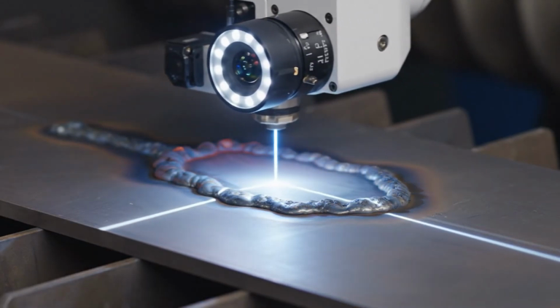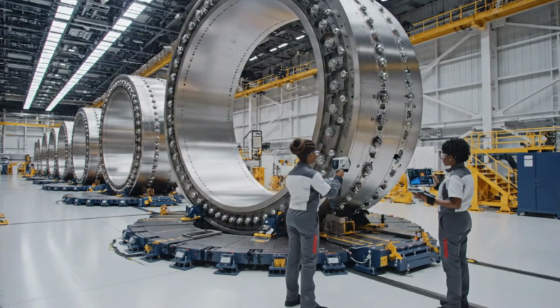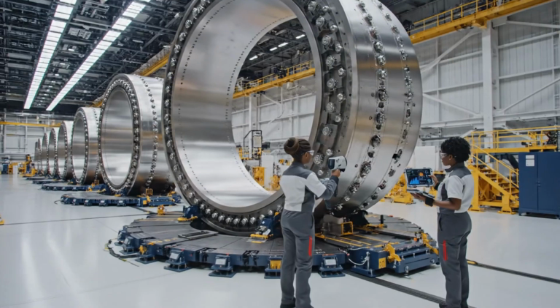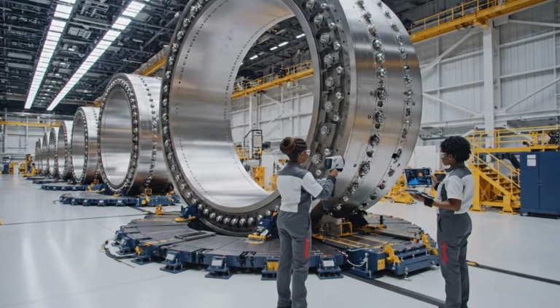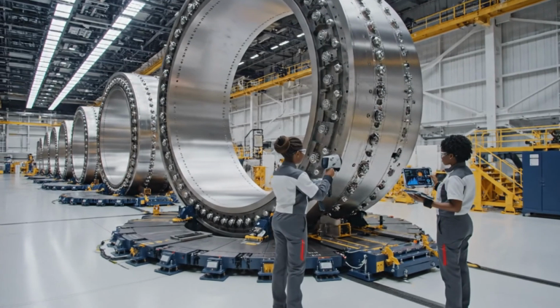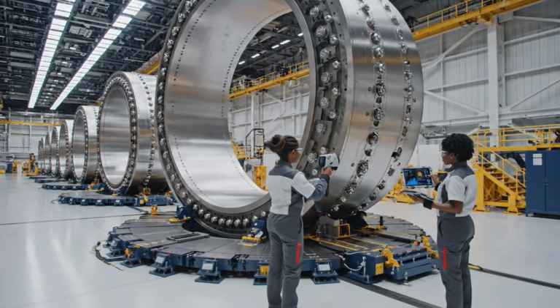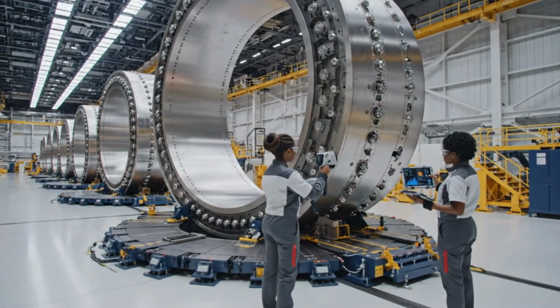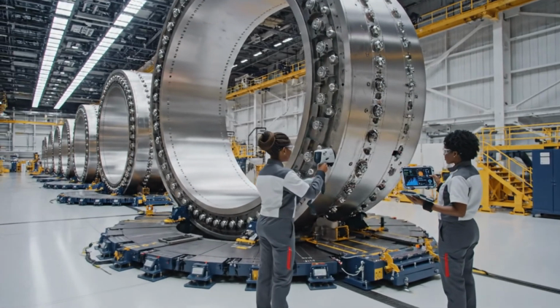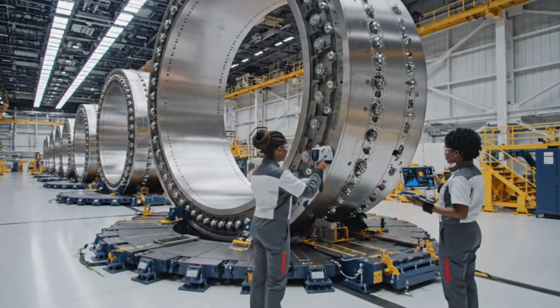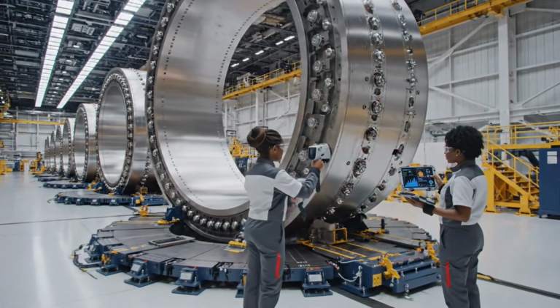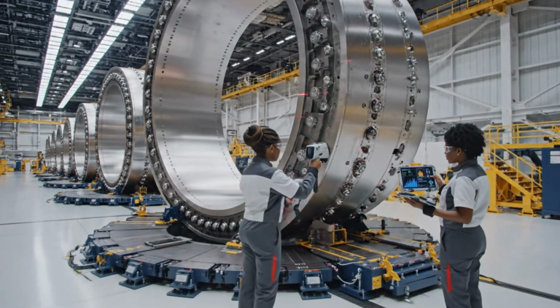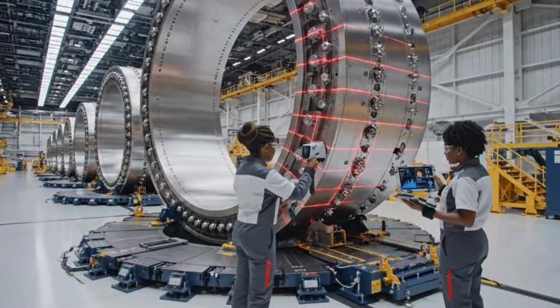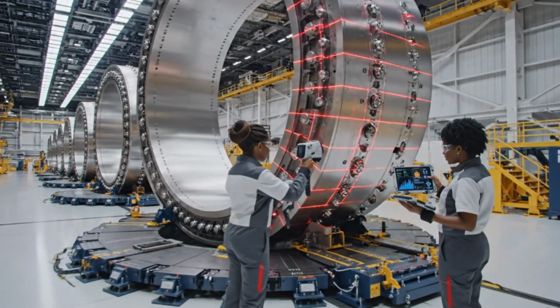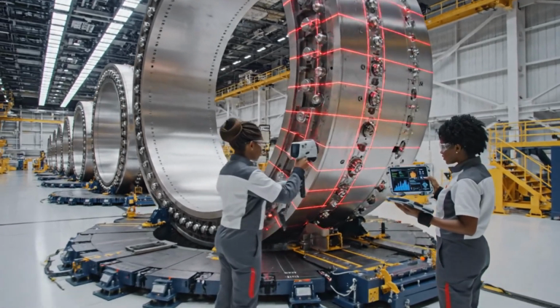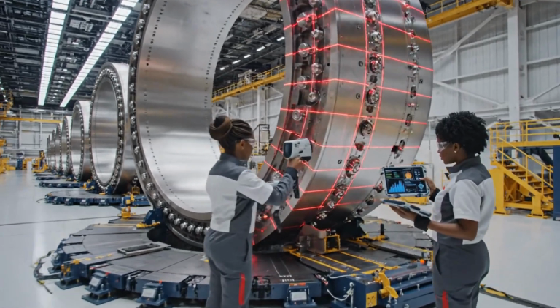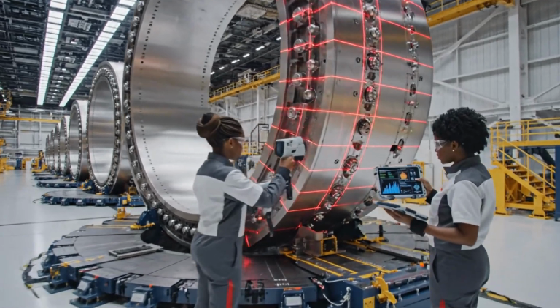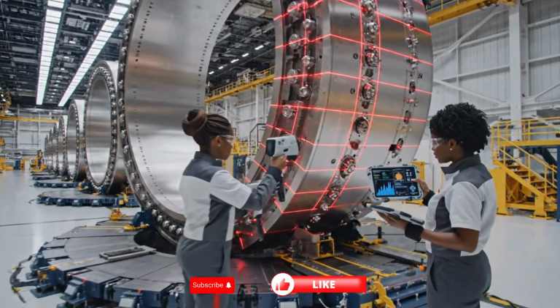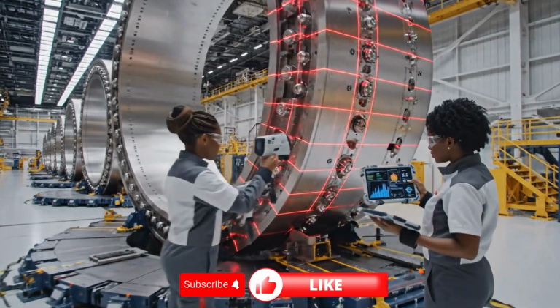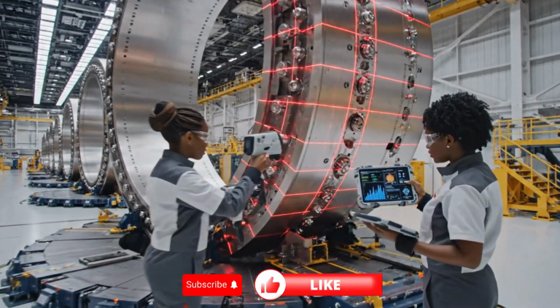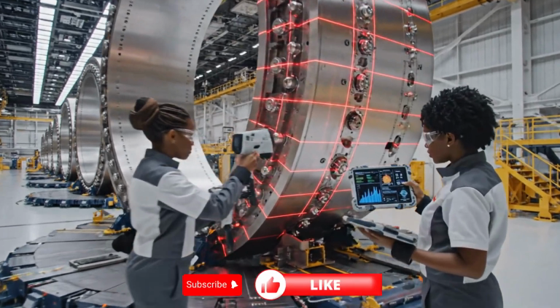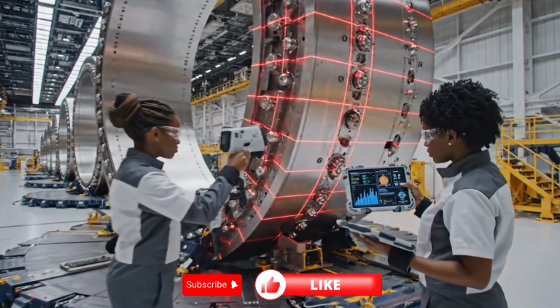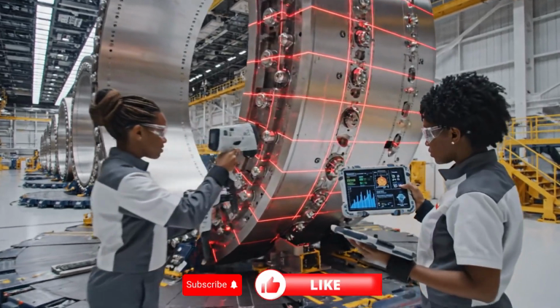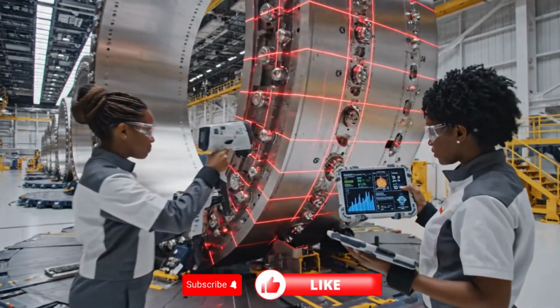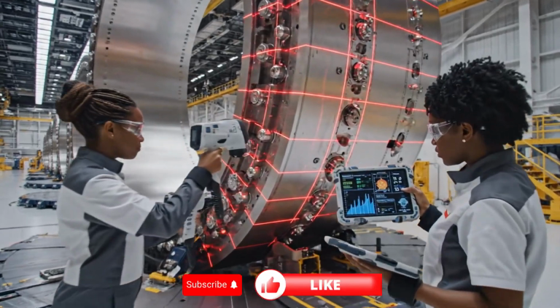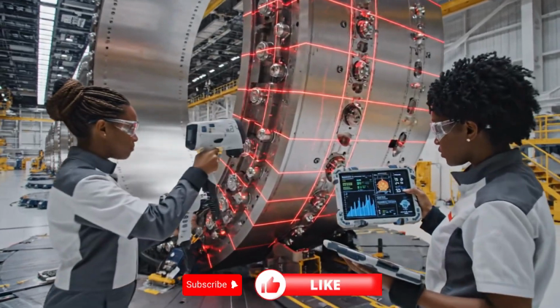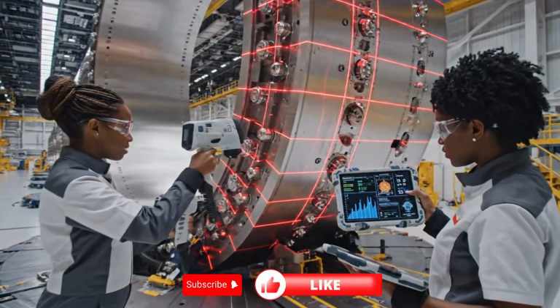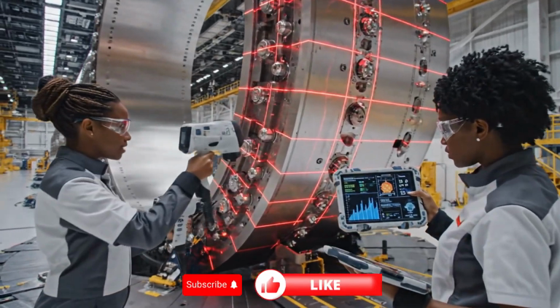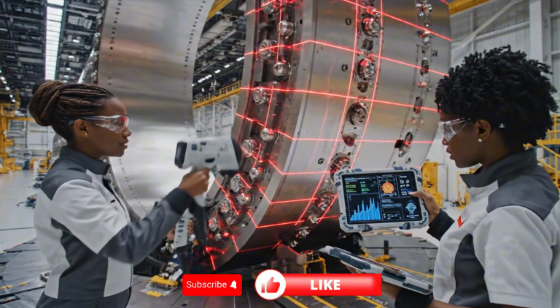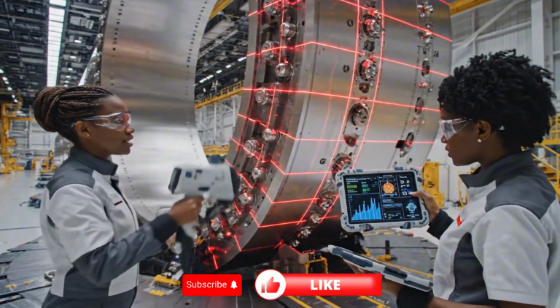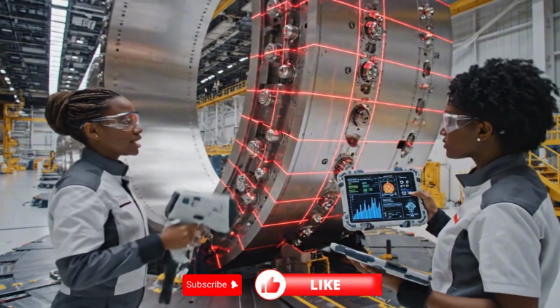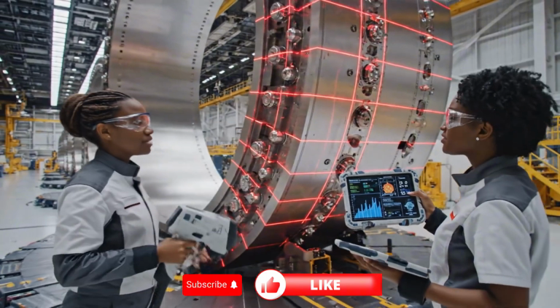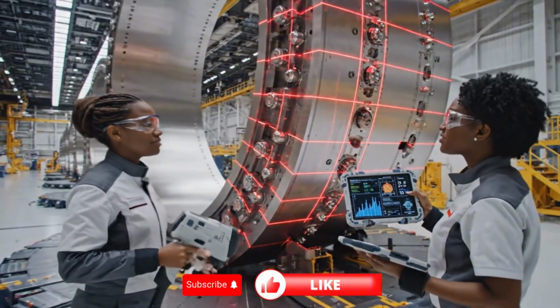Diameter variance is within tolerance. Confirmed. Moving to the next segment.